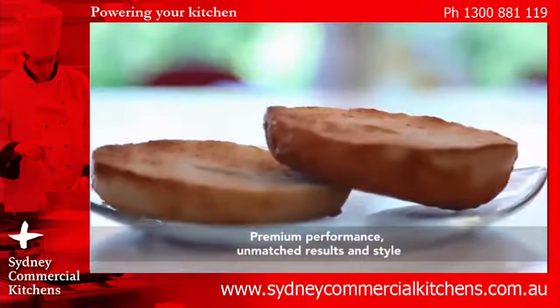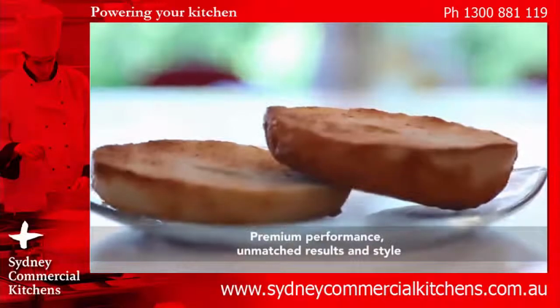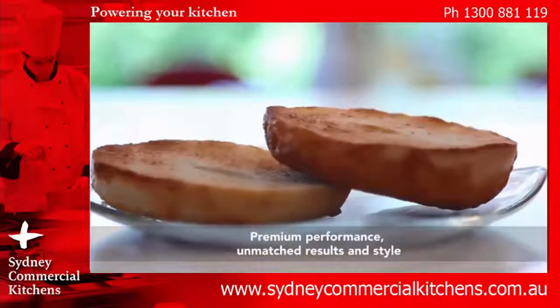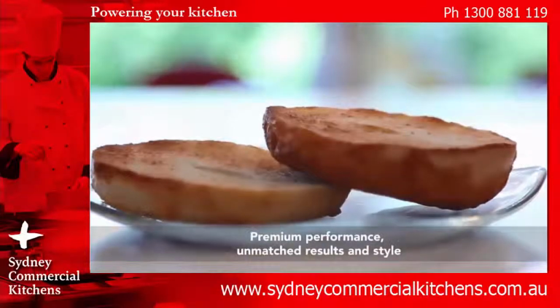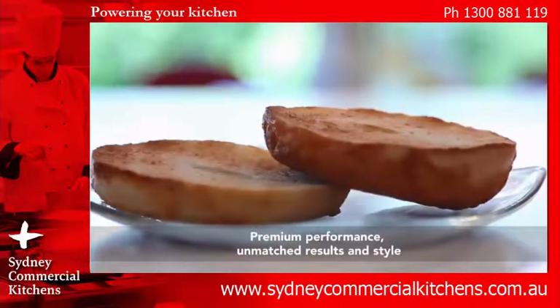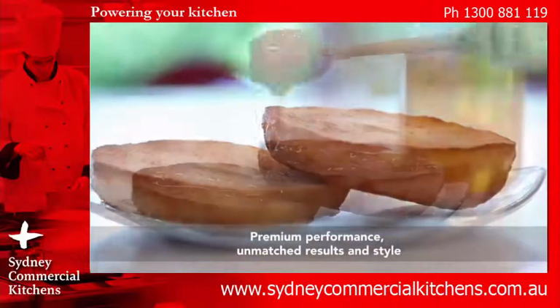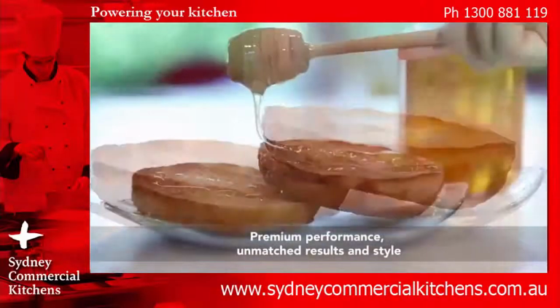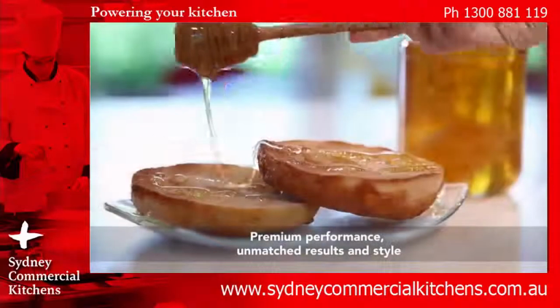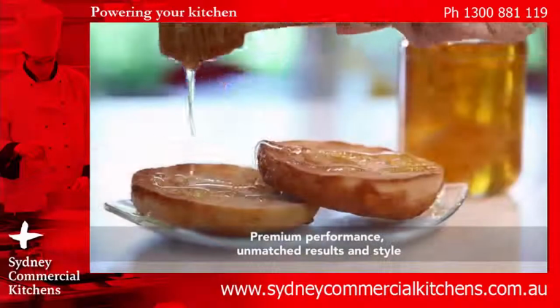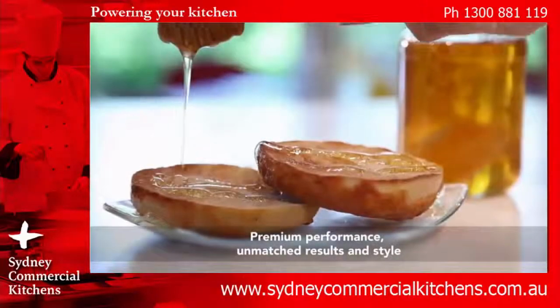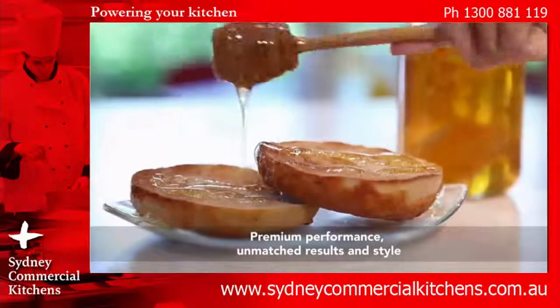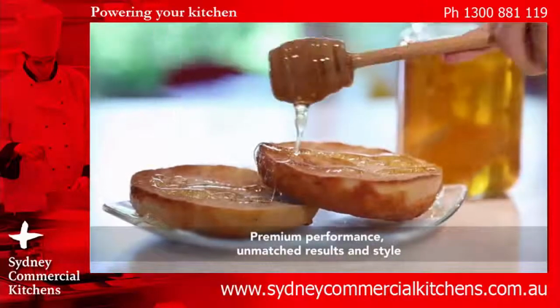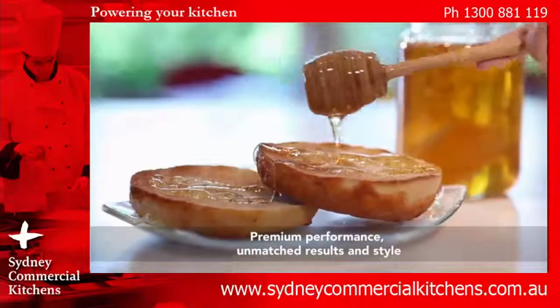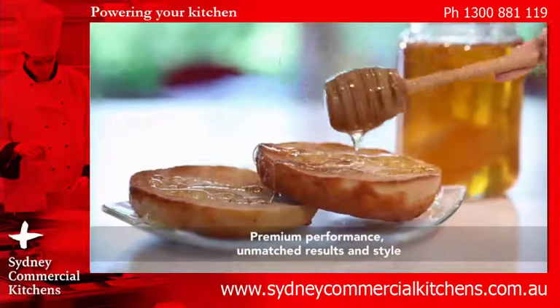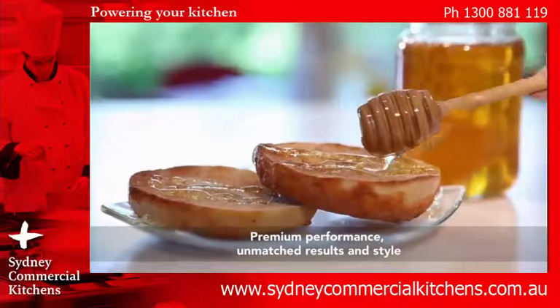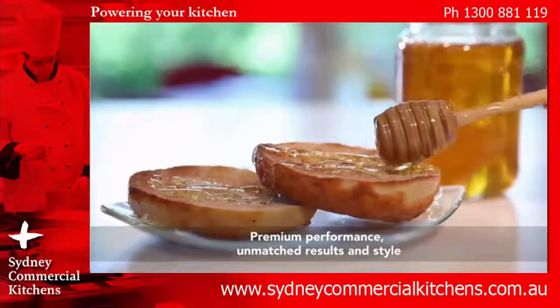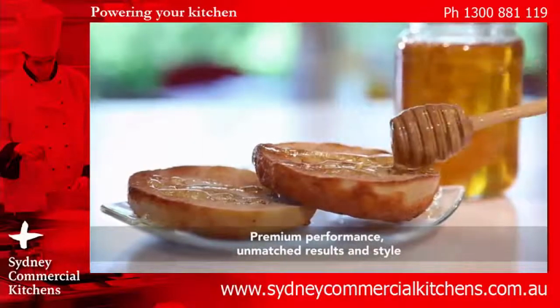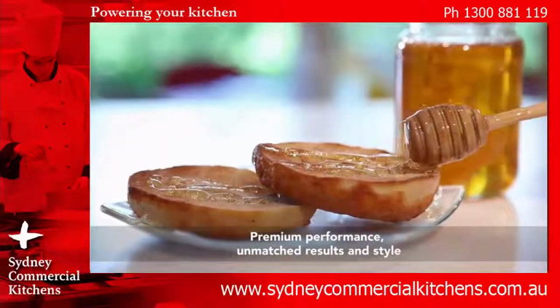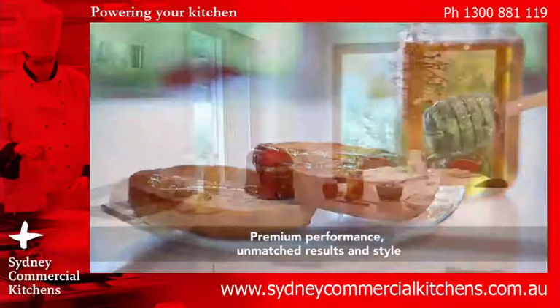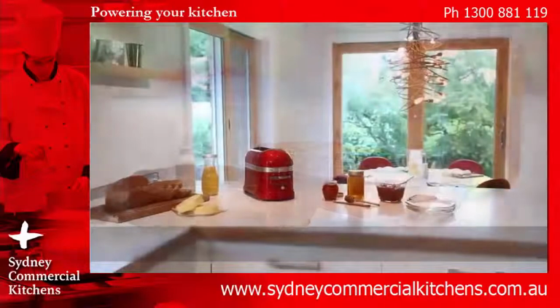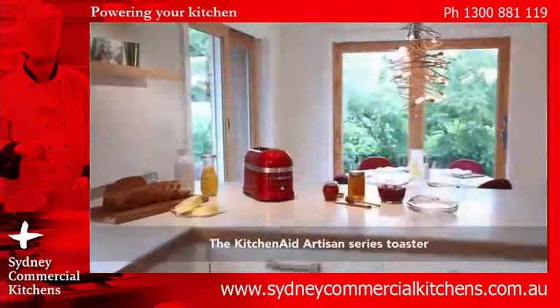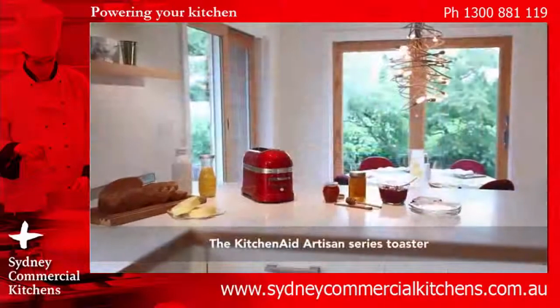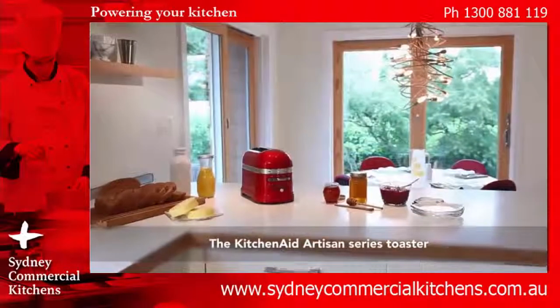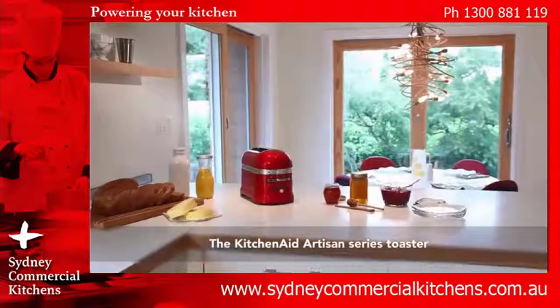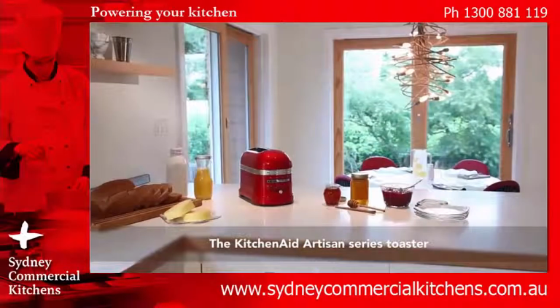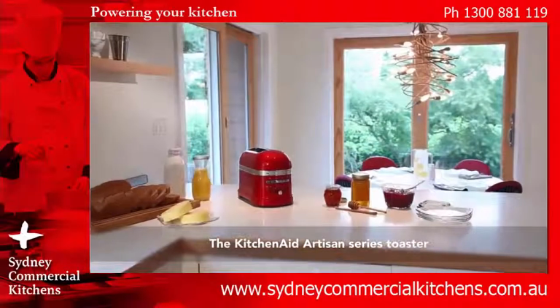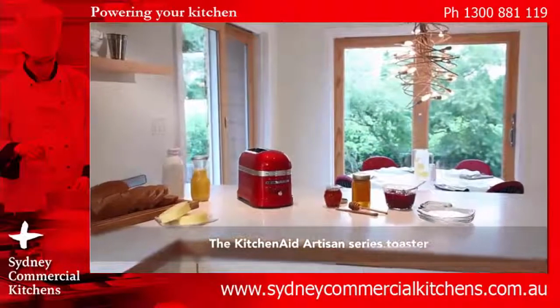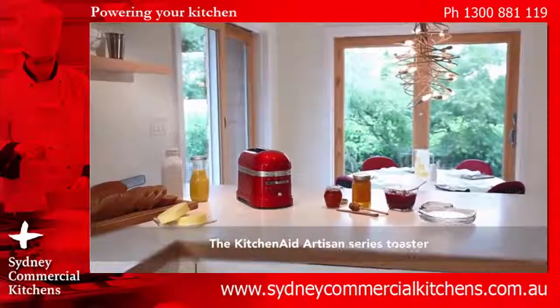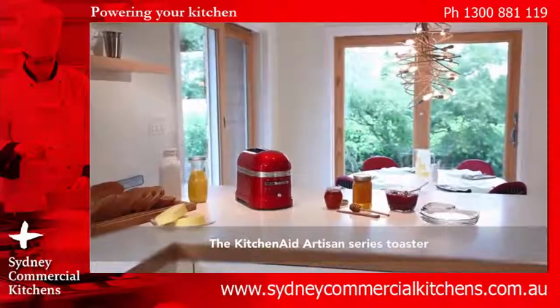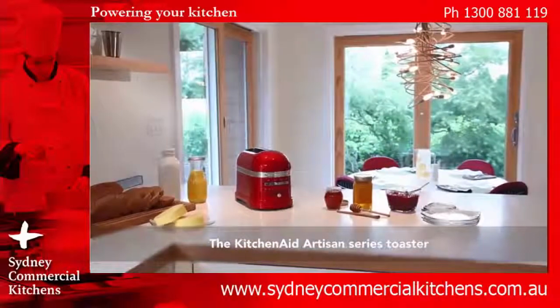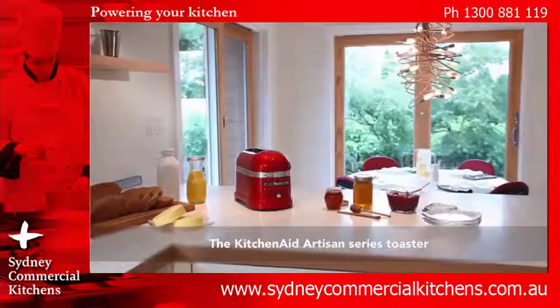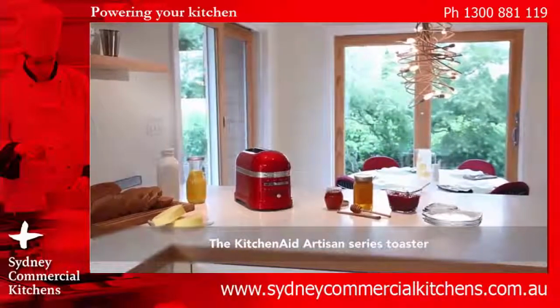Premium performance, bringing unmatched results and style to your kitchen. The KitchenAid Artisan Series Toaster.